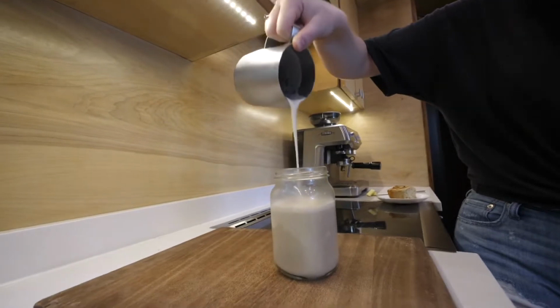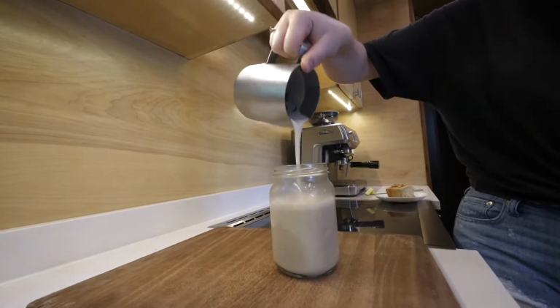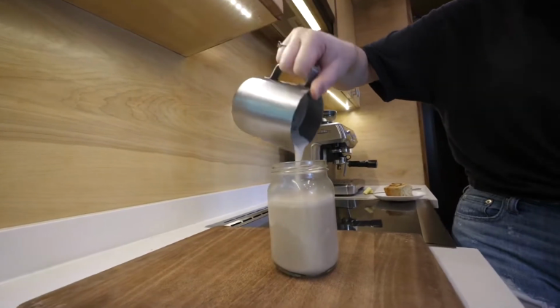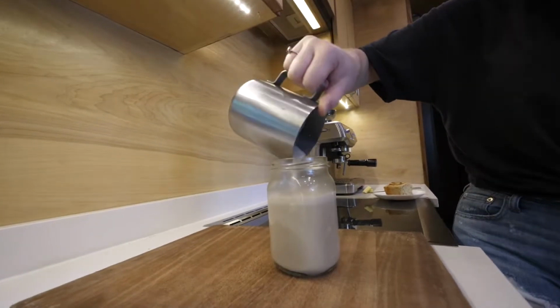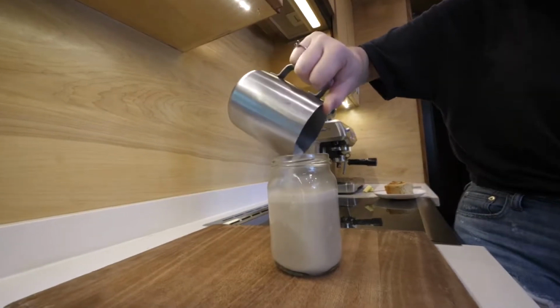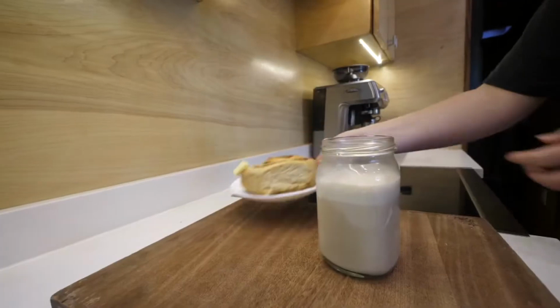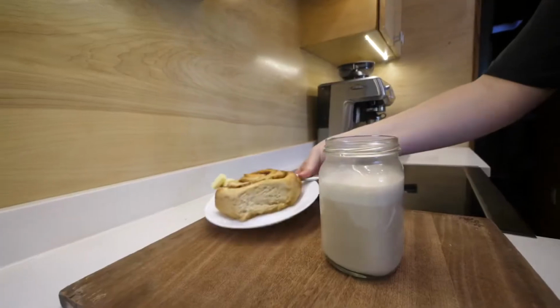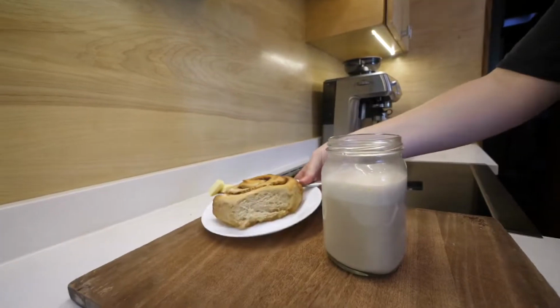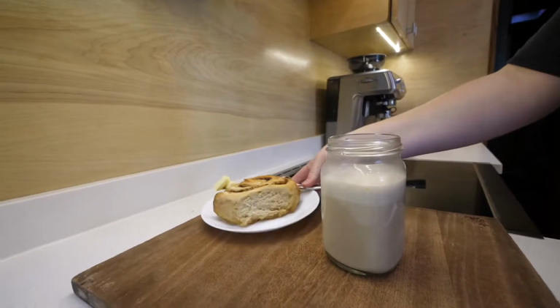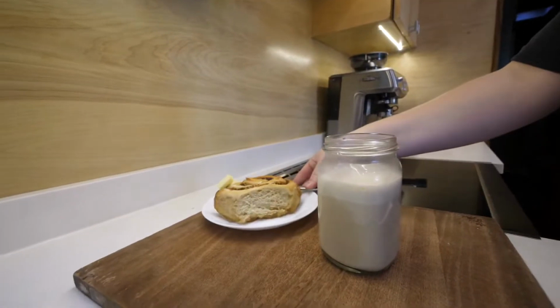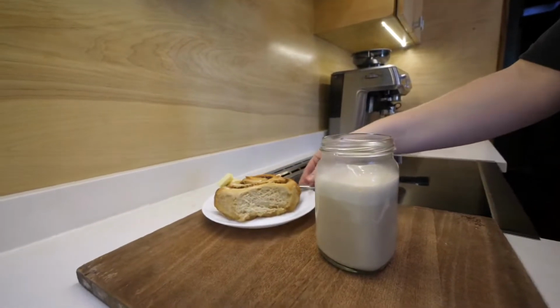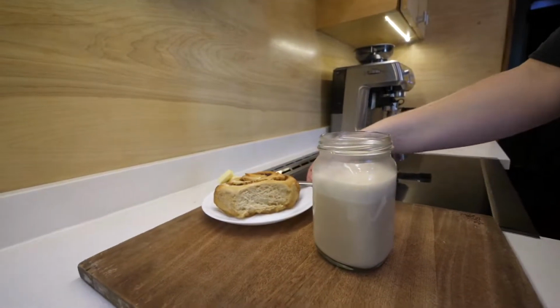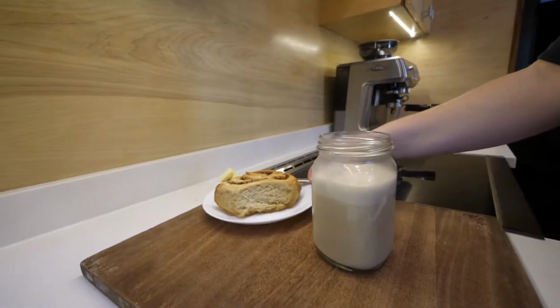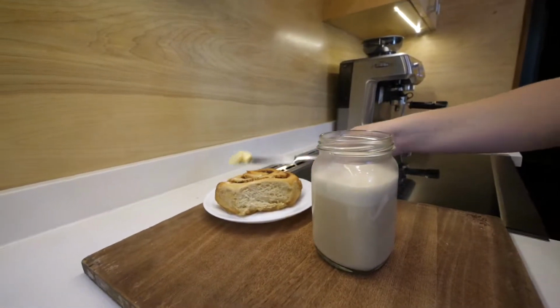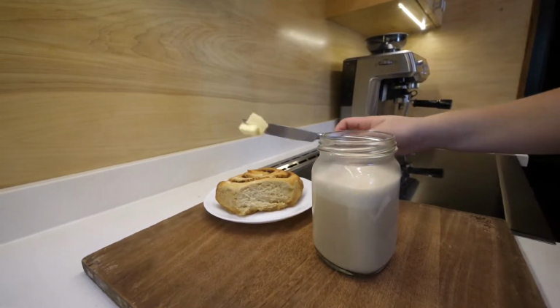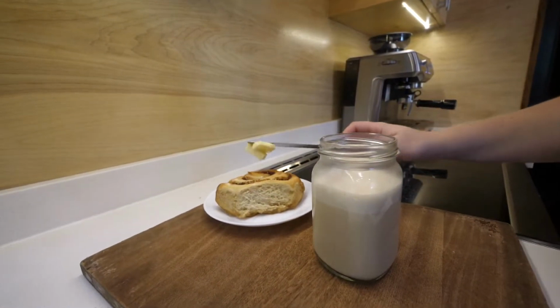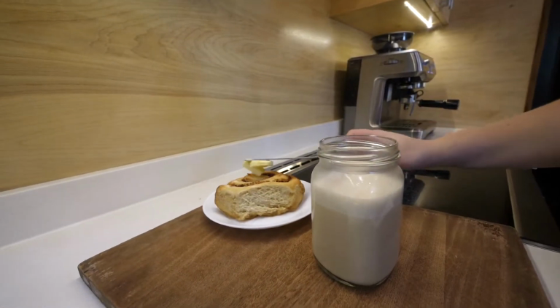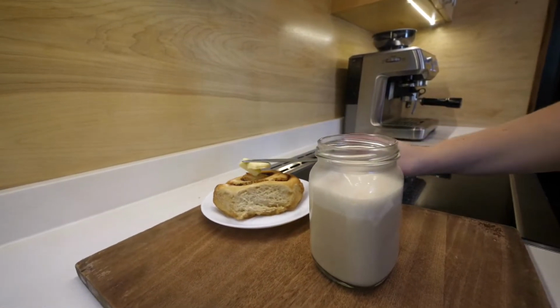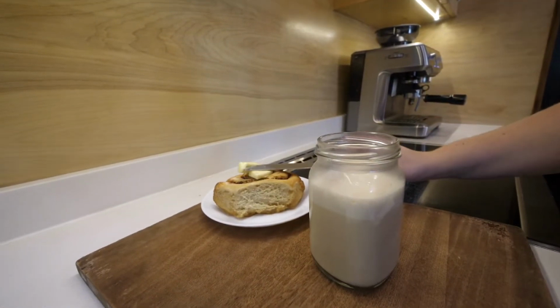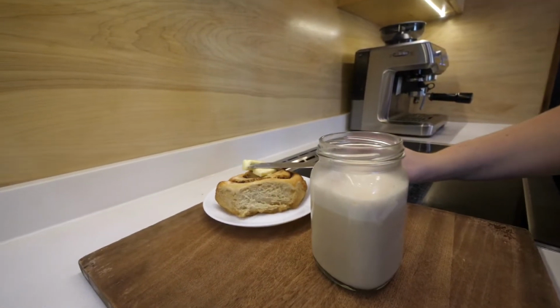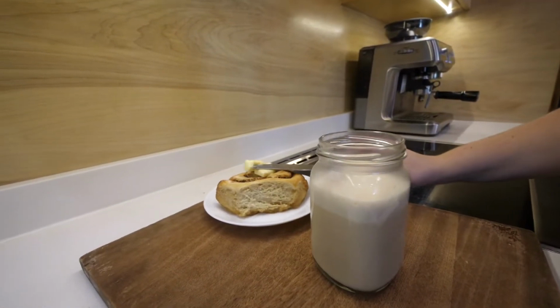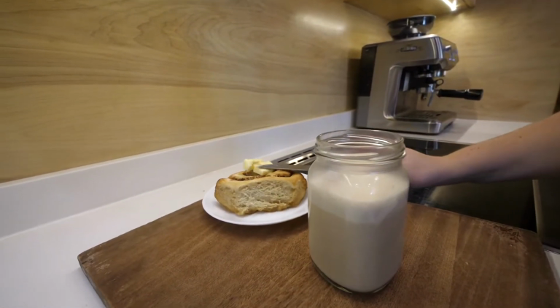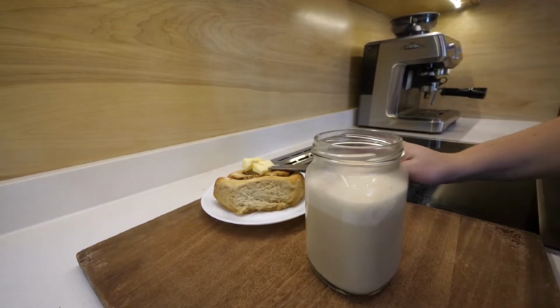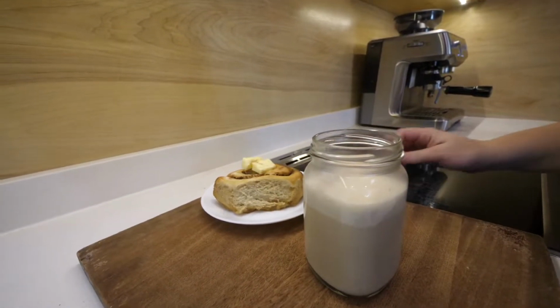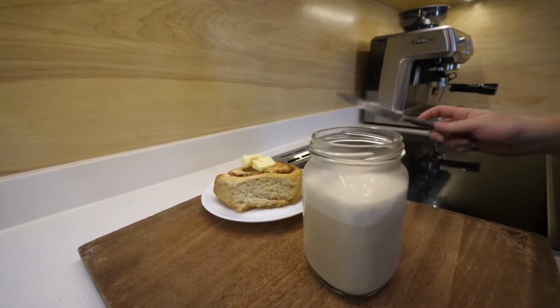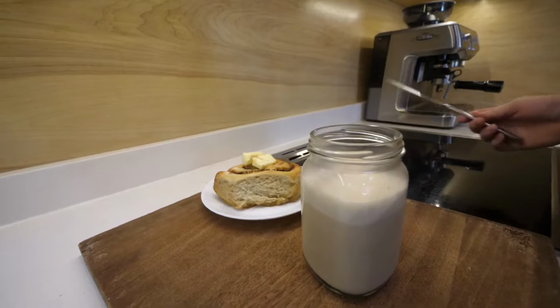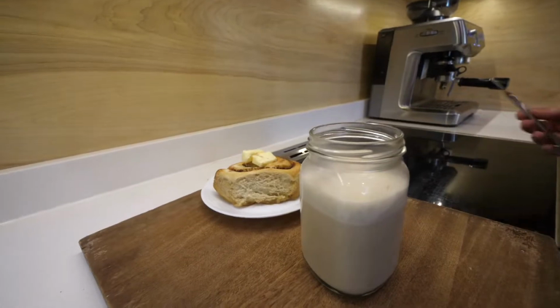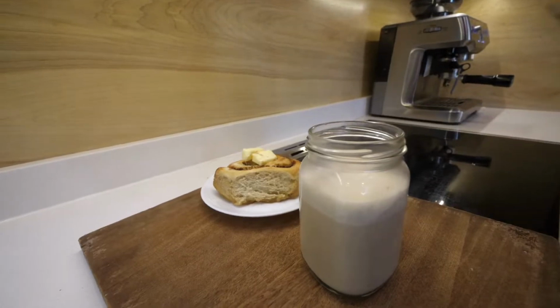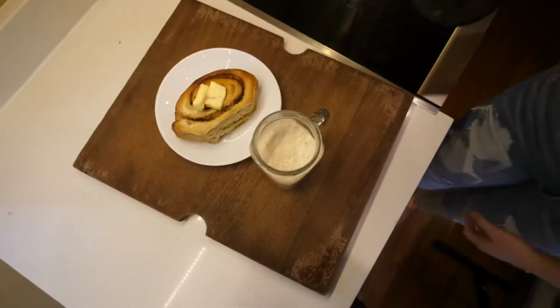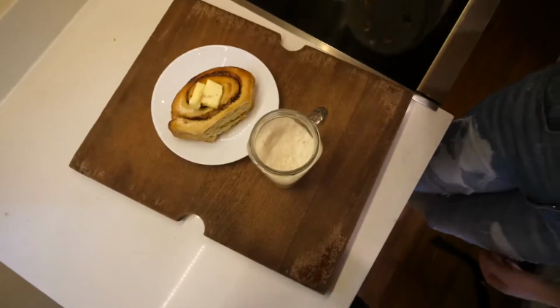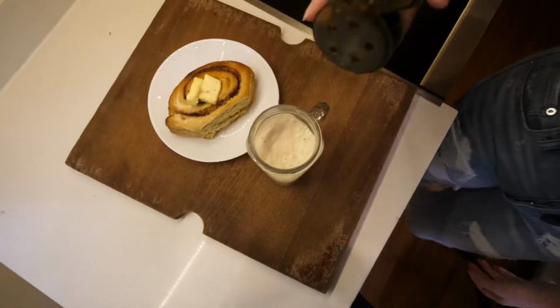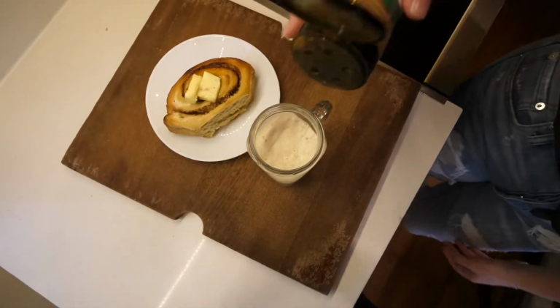And that's how you make a Charlie Joe latte. Super easy to make — takes like about two minutes.